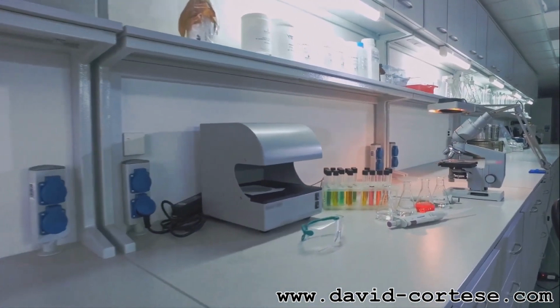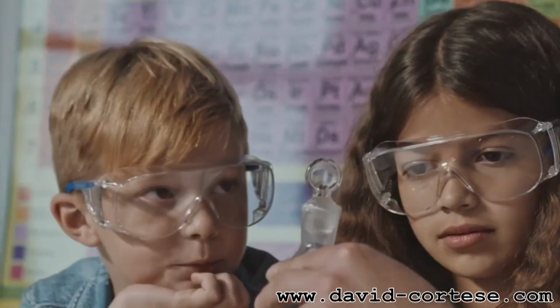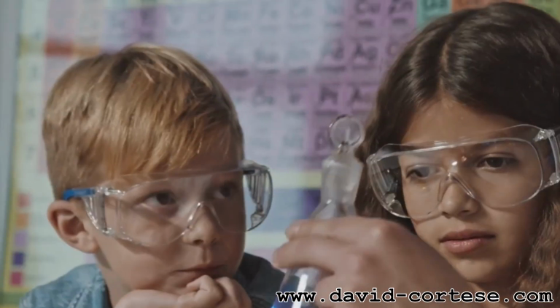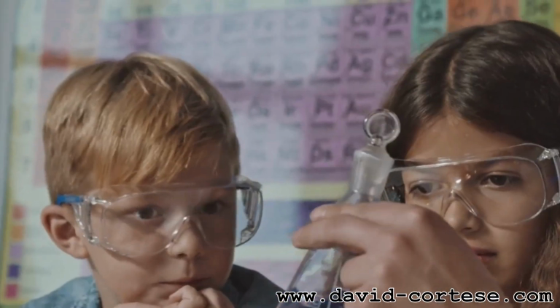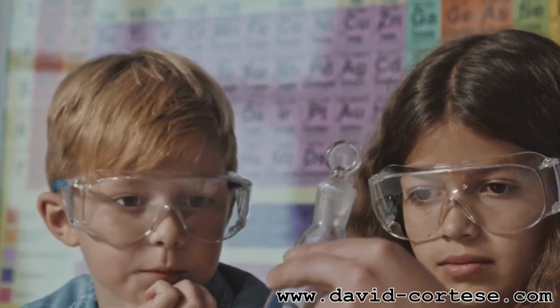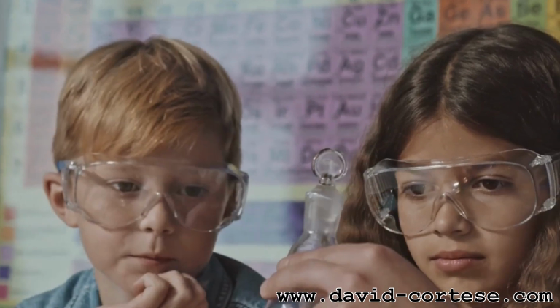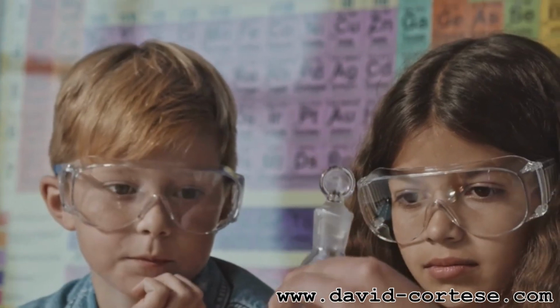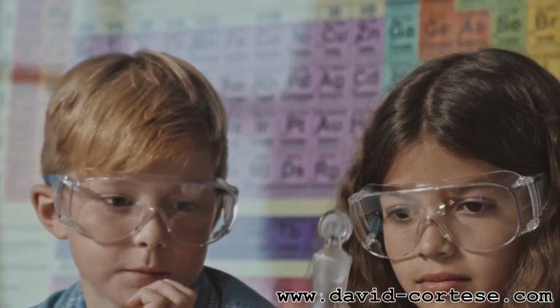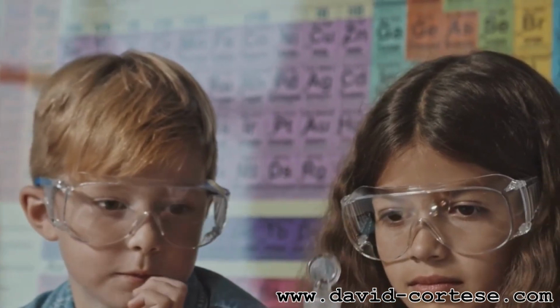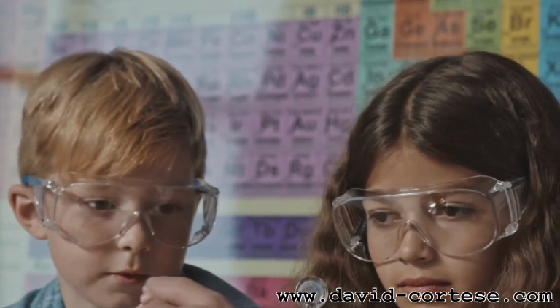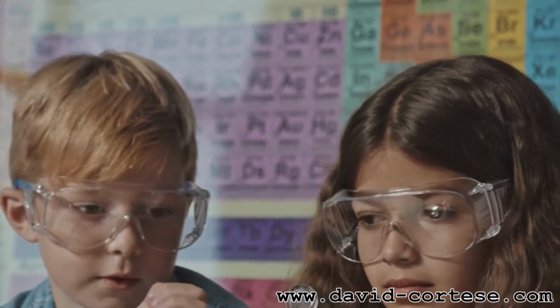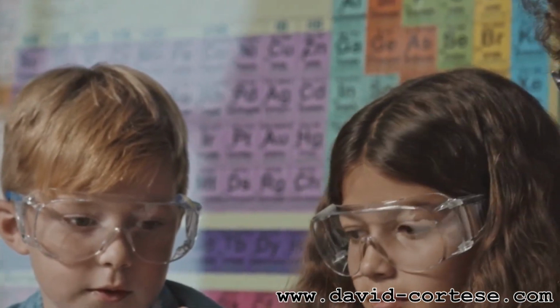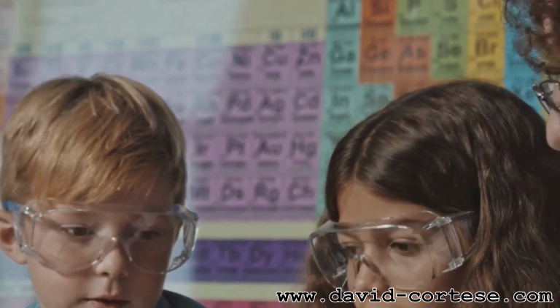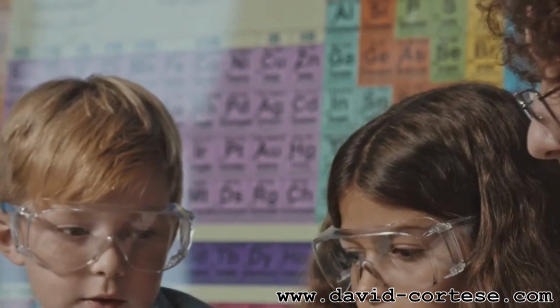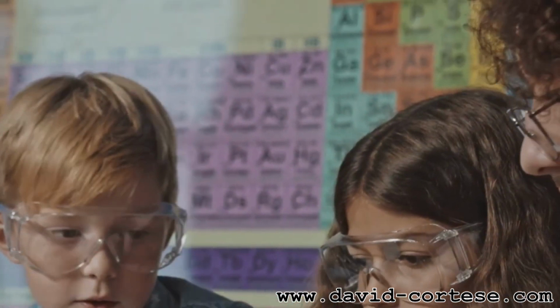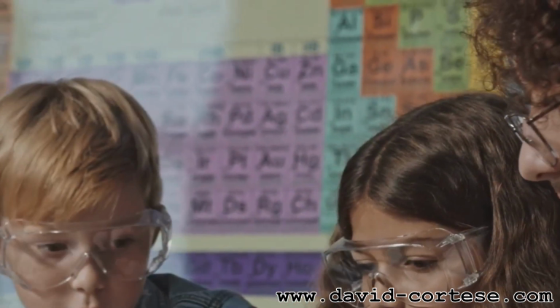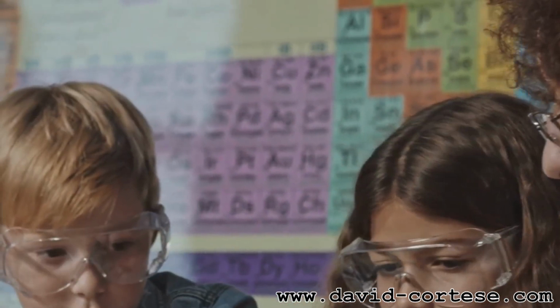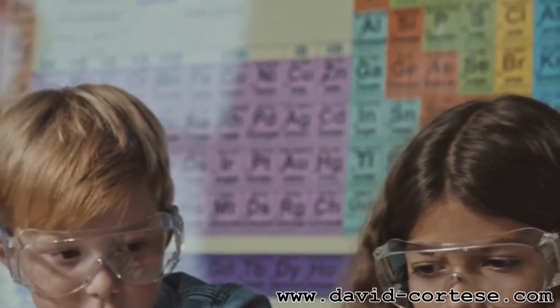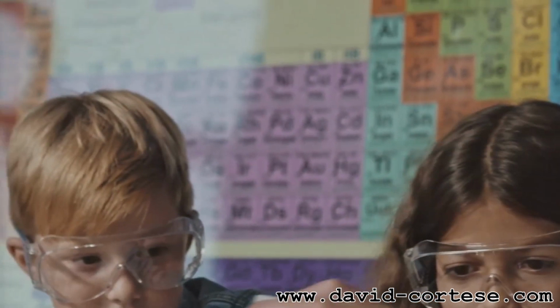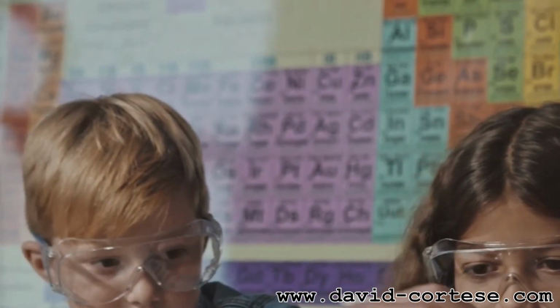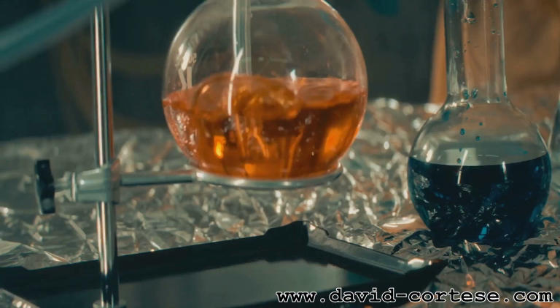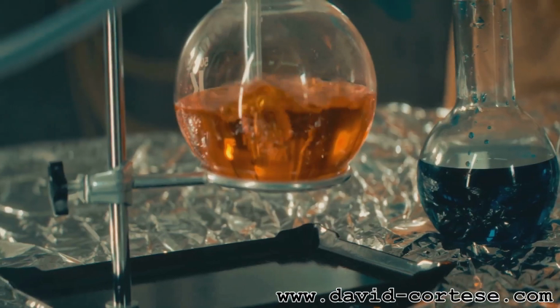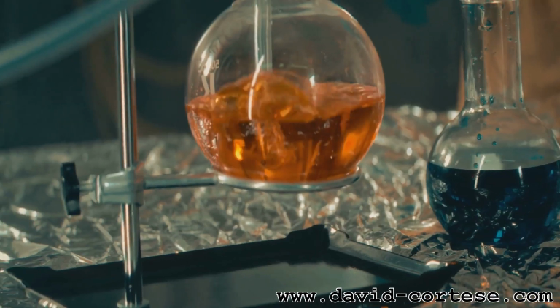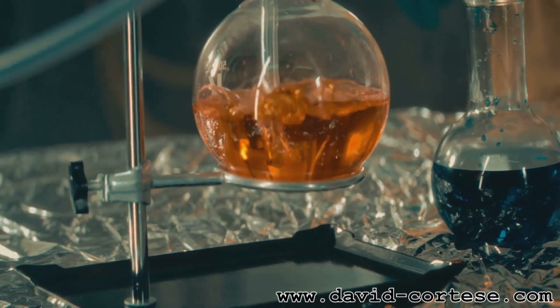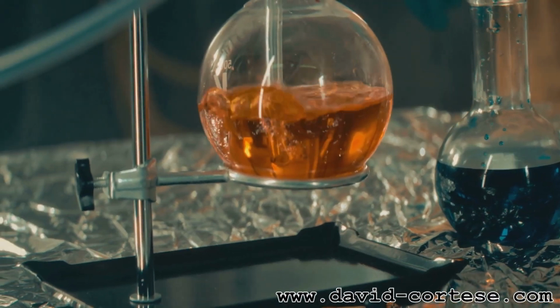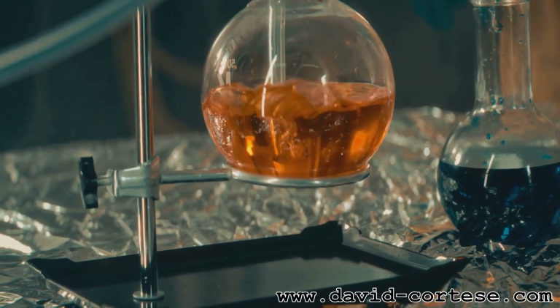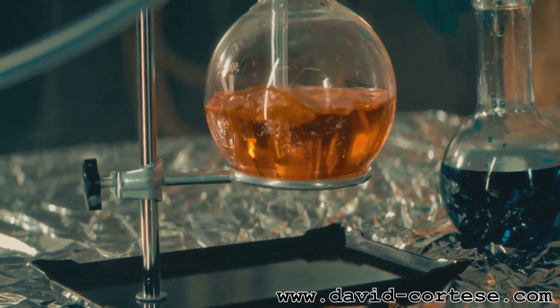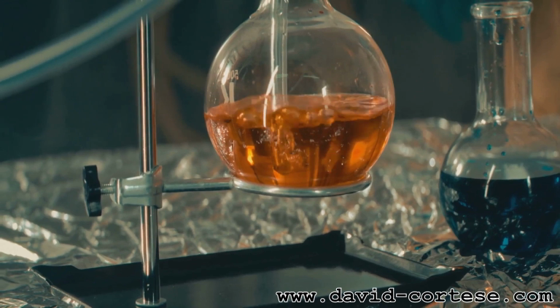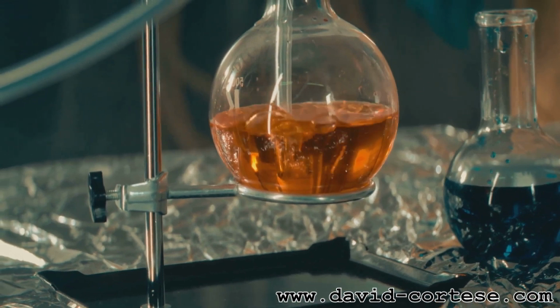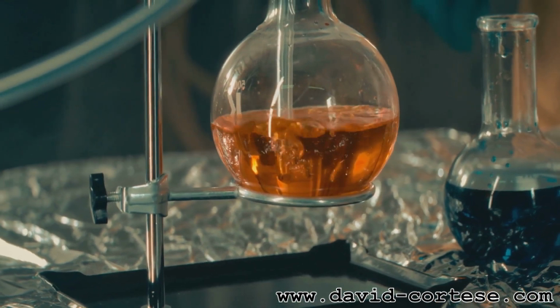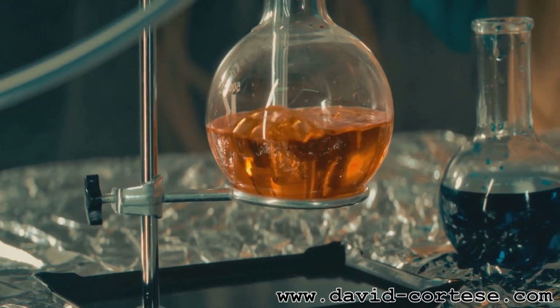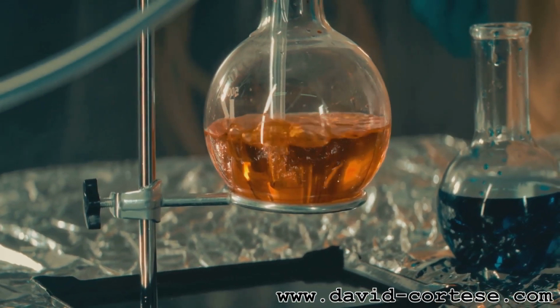So put on your safety goggles and let's explore the amazing world of chemistry together. Get ready for some fun facts and mind-blowing discoveries.